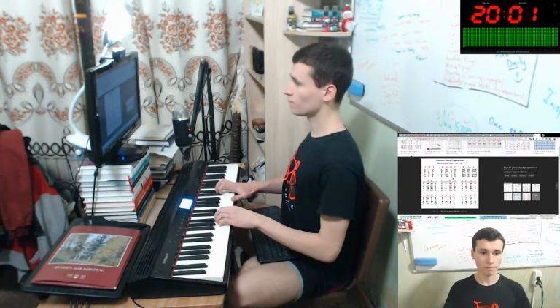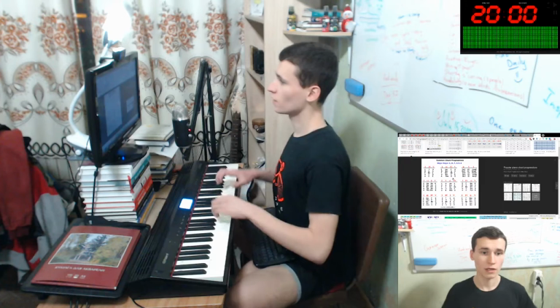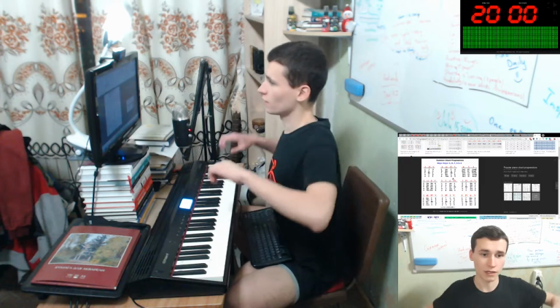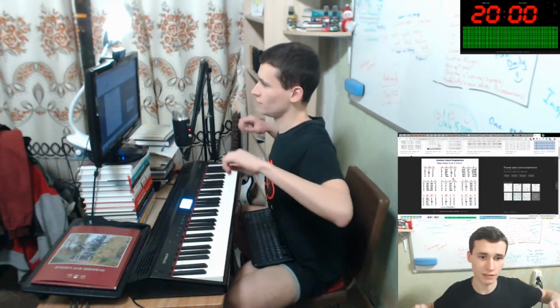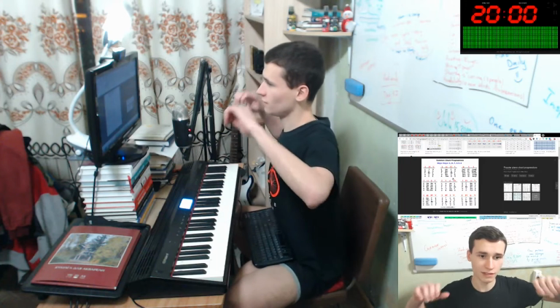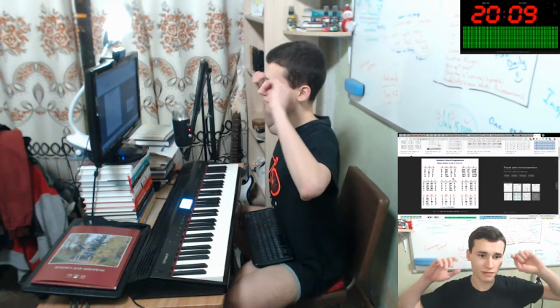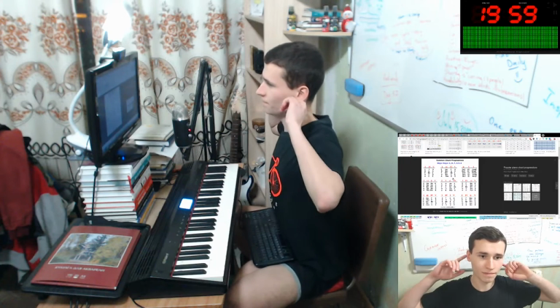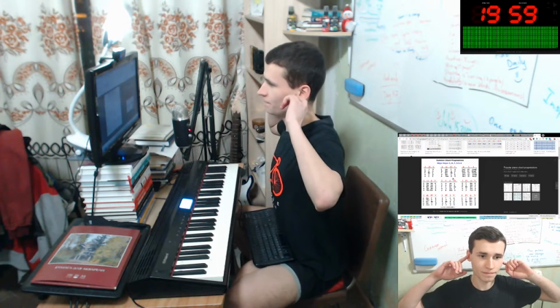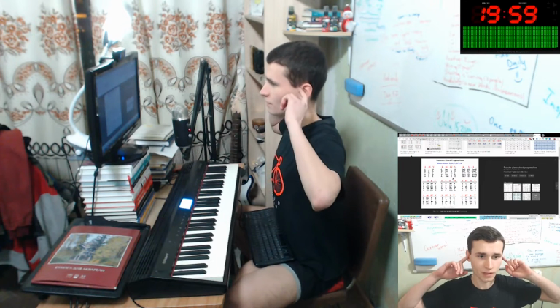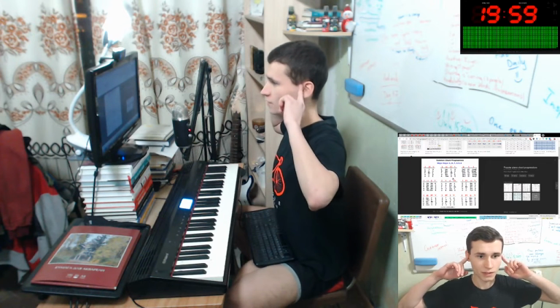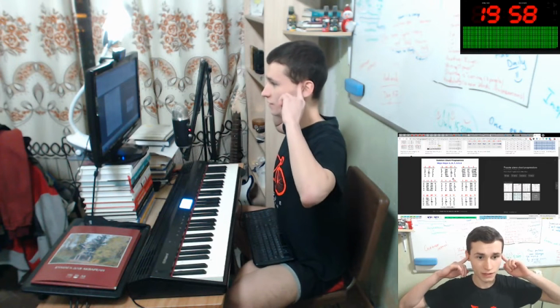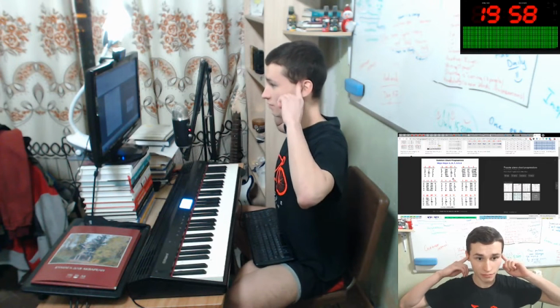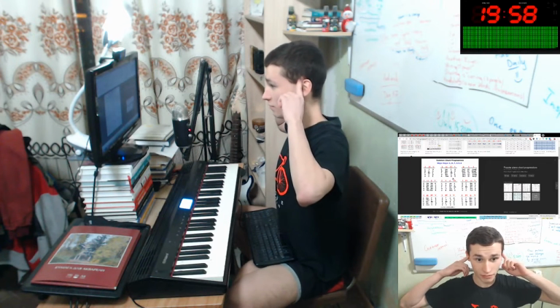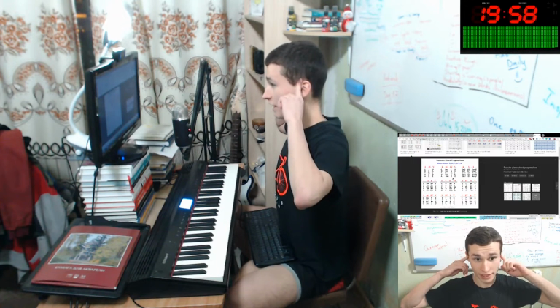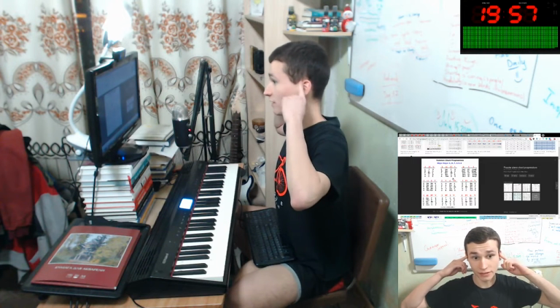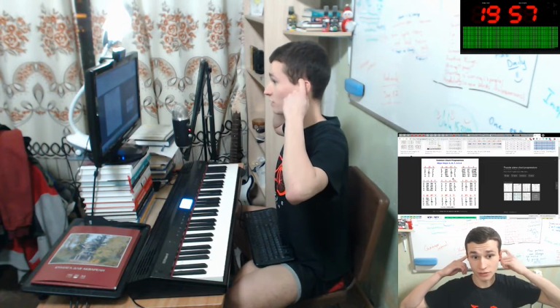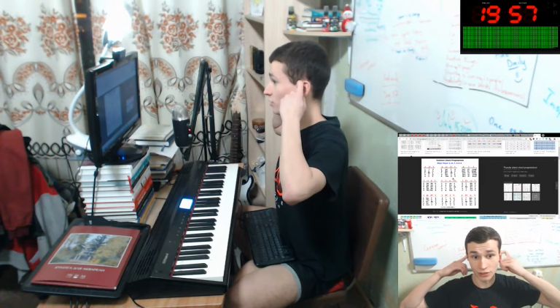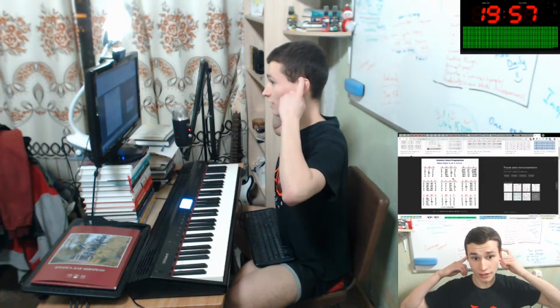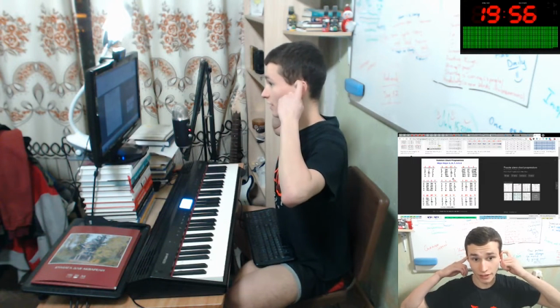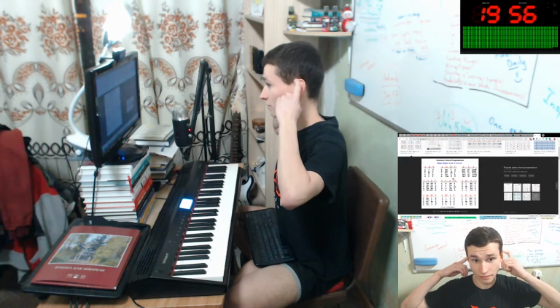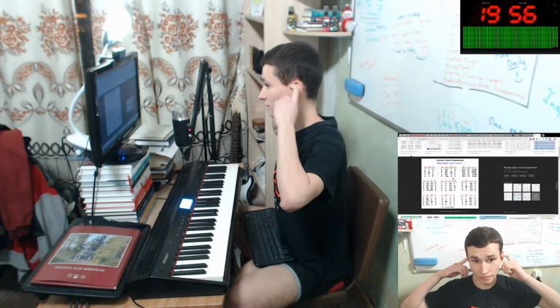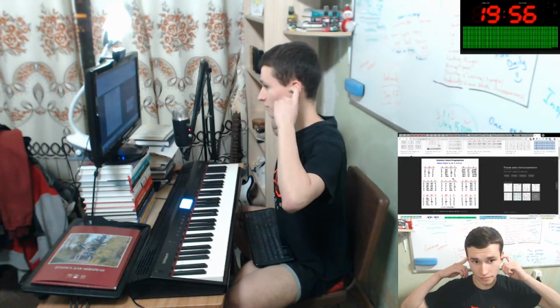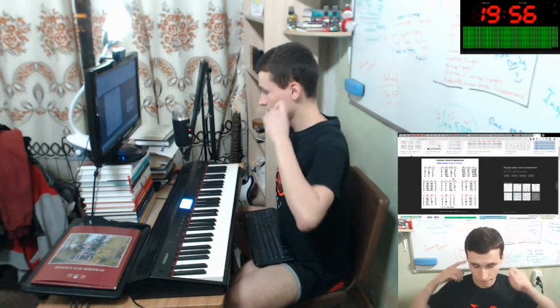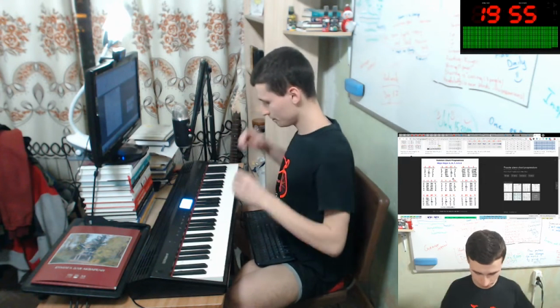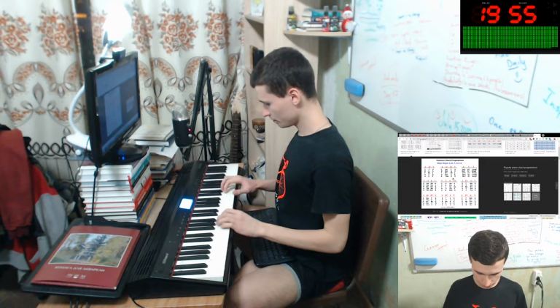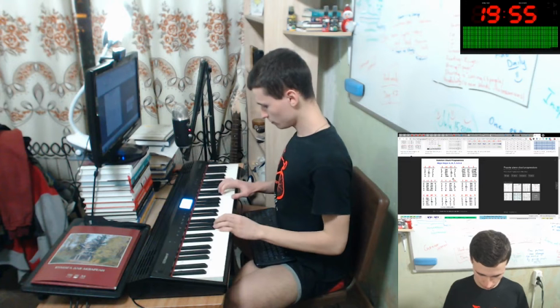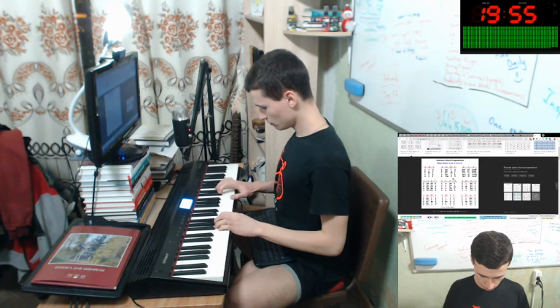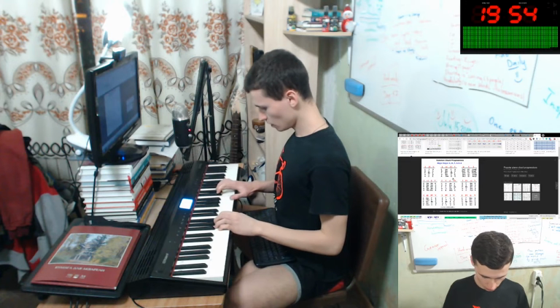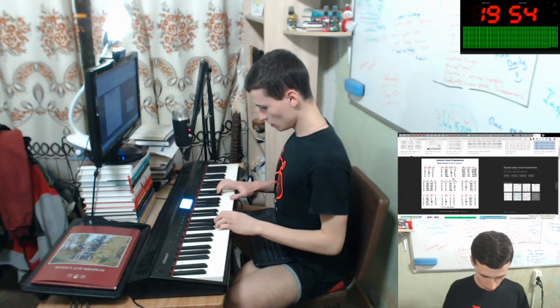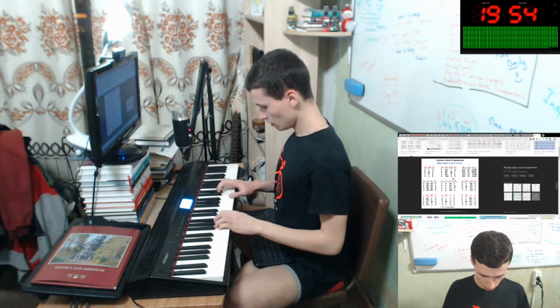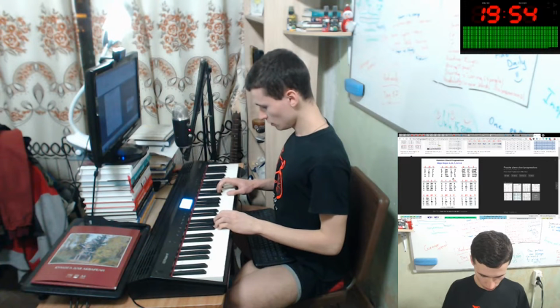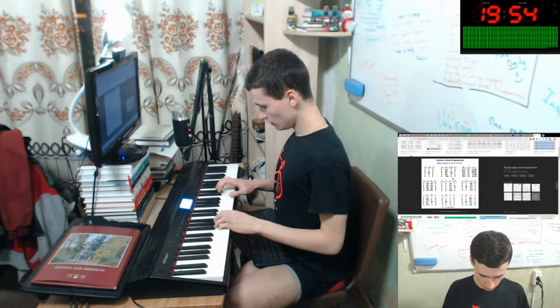Okay, D, D, B minor, G, A. Okay. D. Okay.